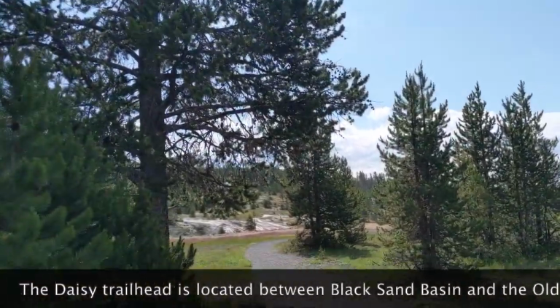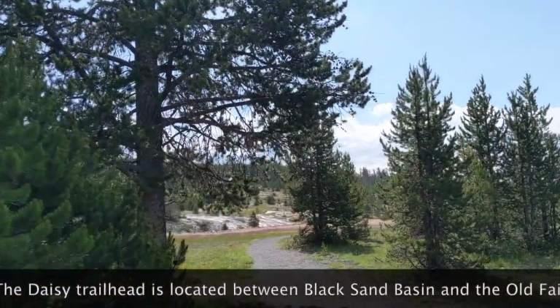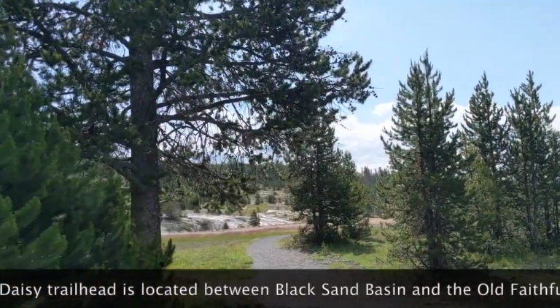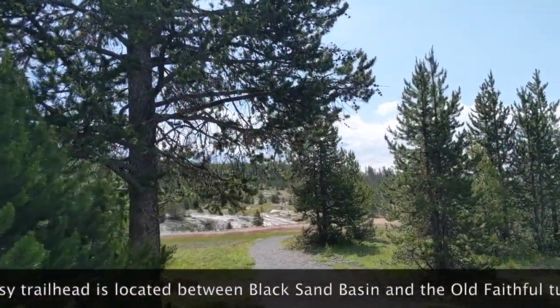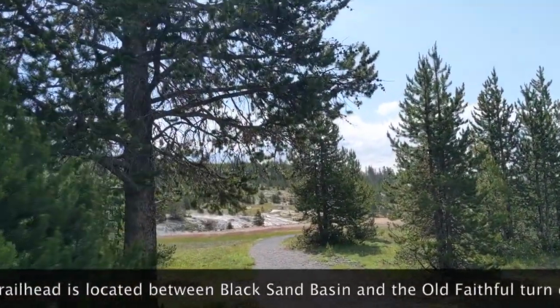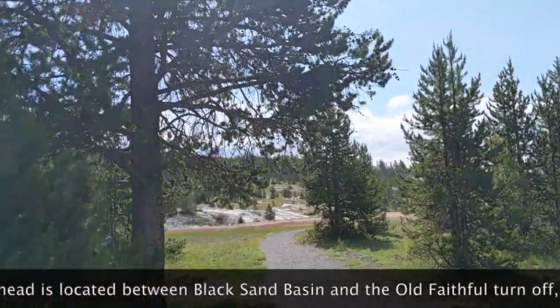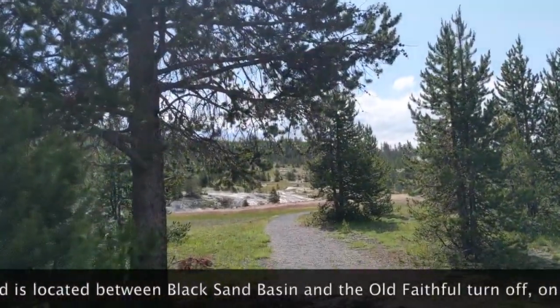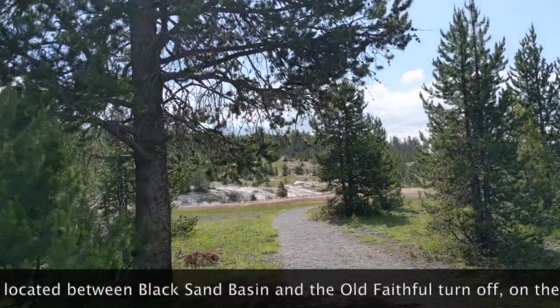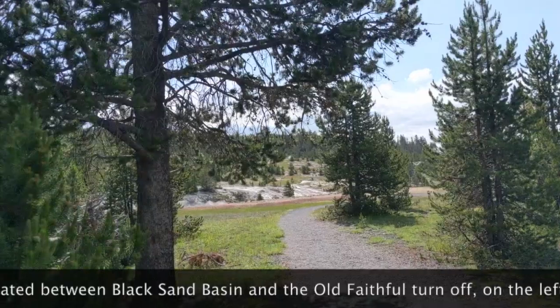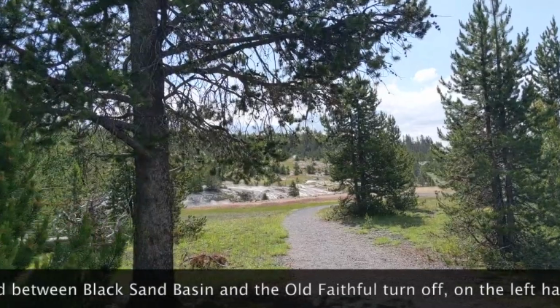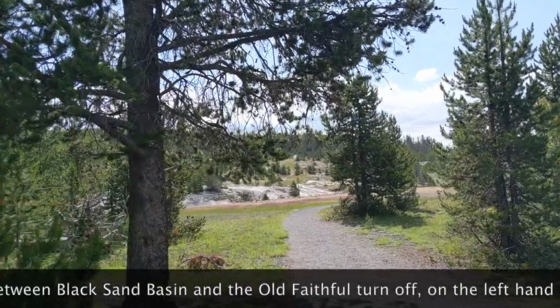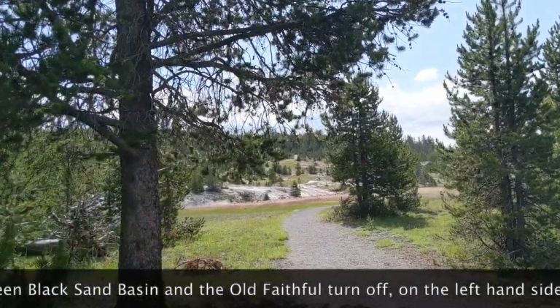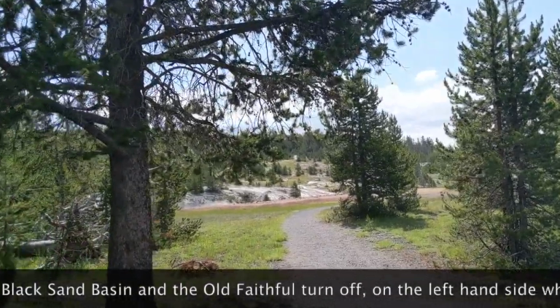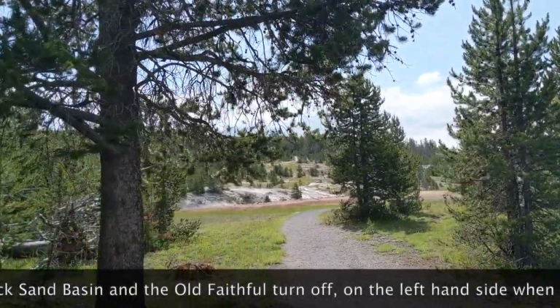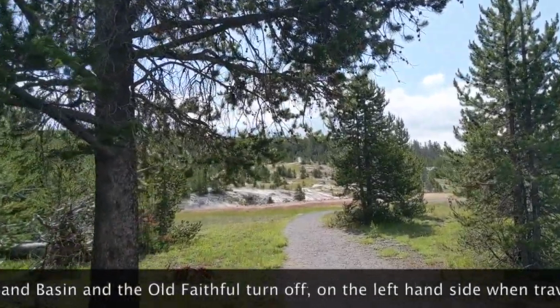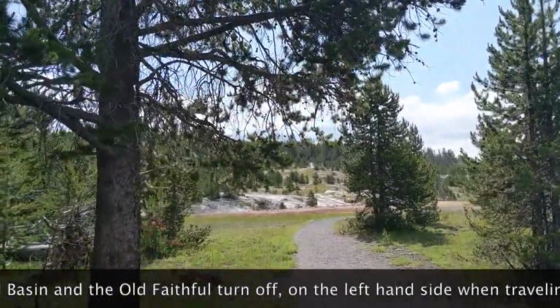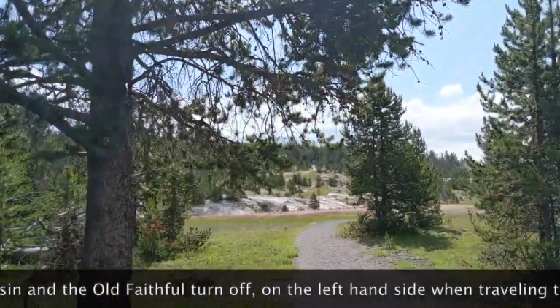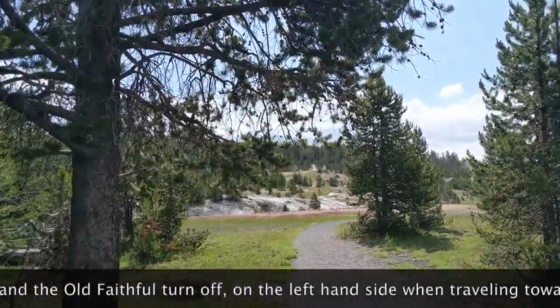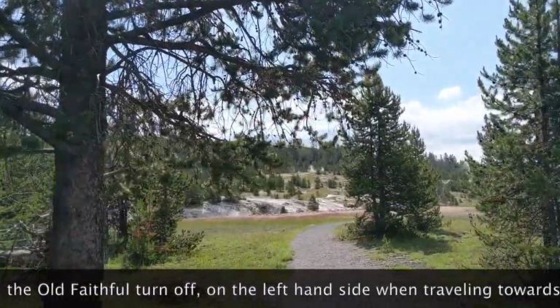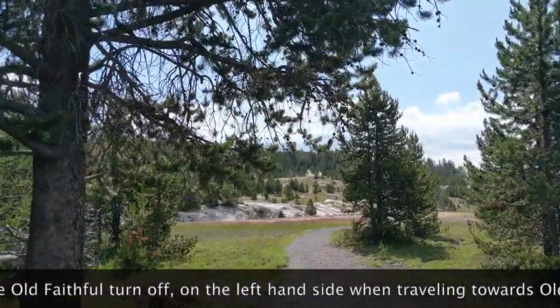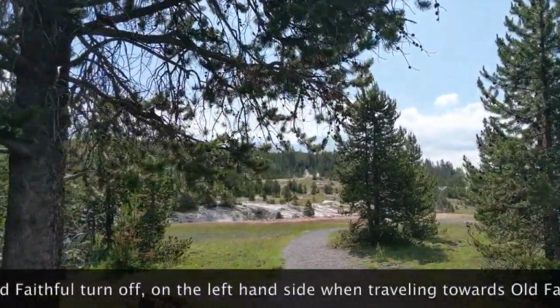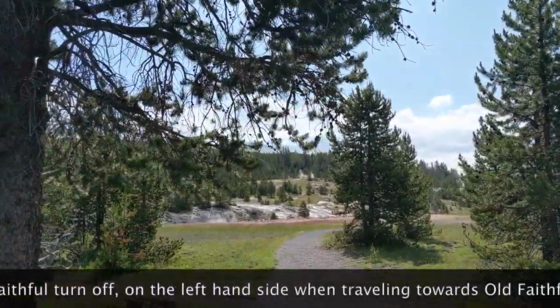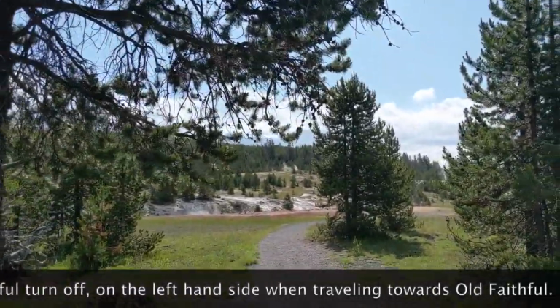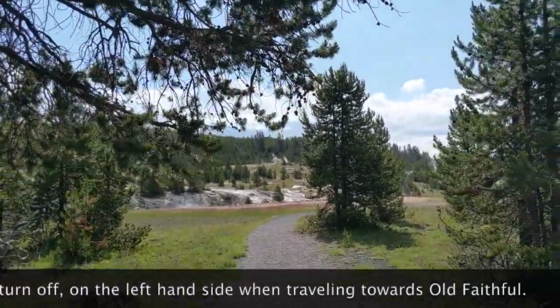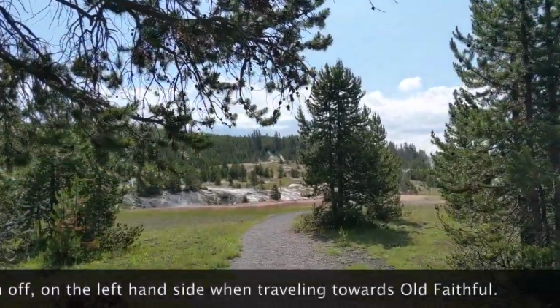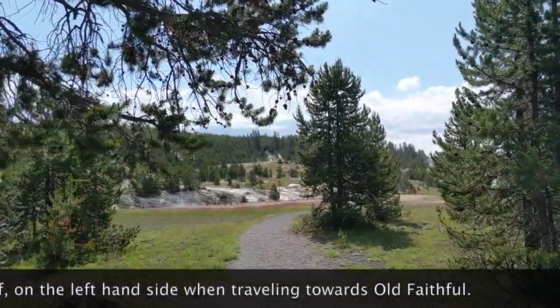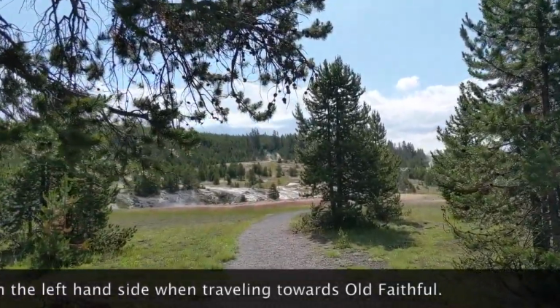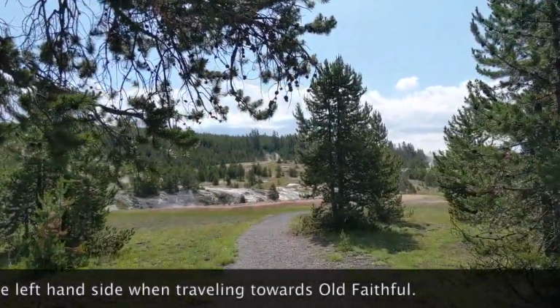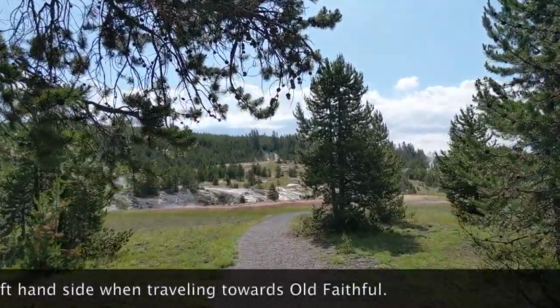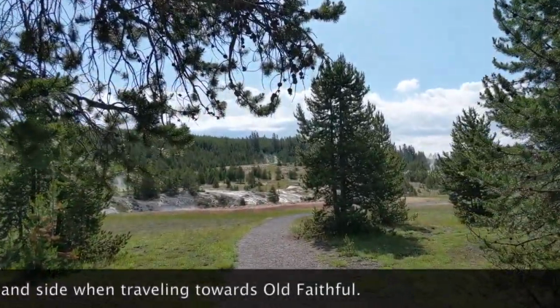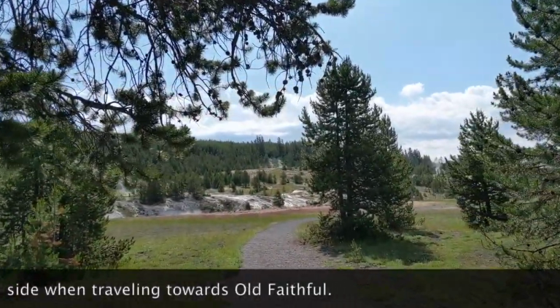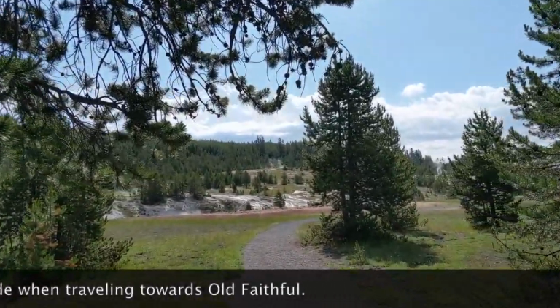That's the Firehole River straight ahead of us. You can see thermal features on both sides.